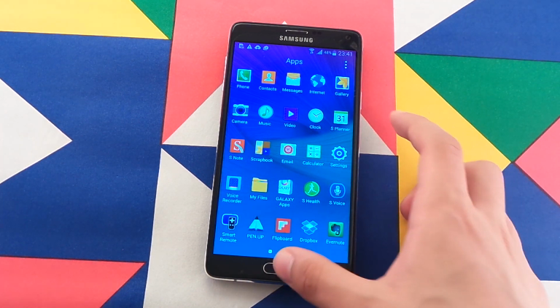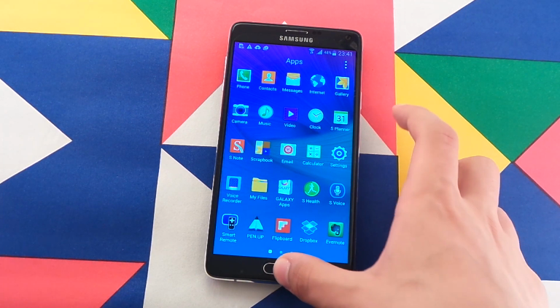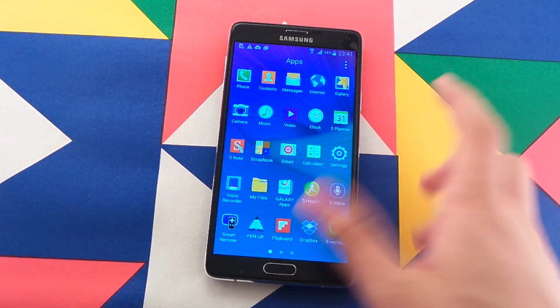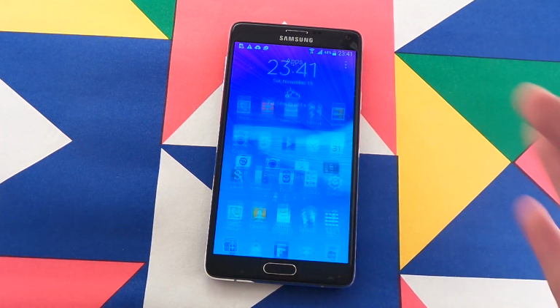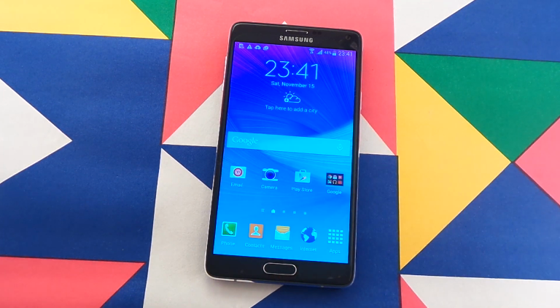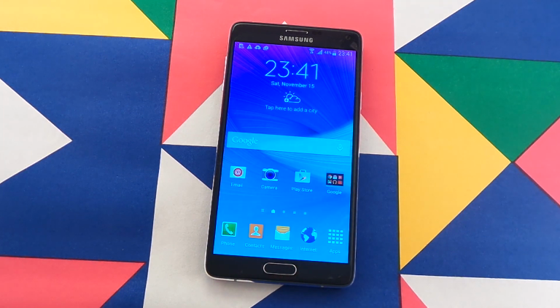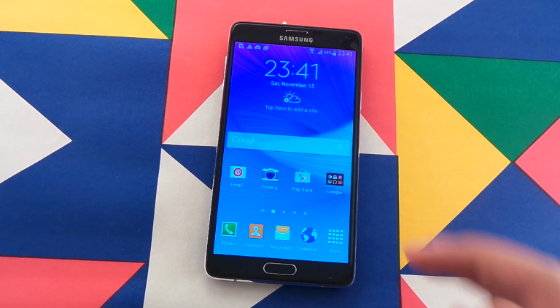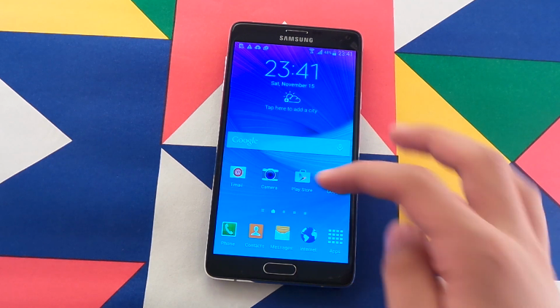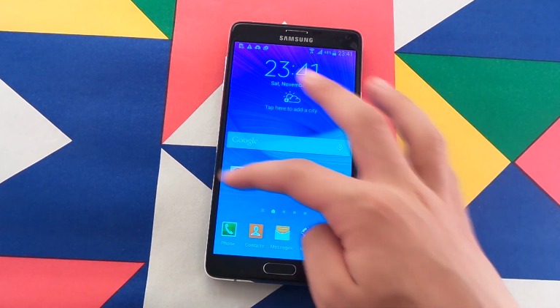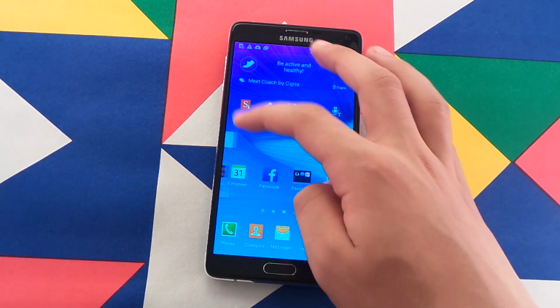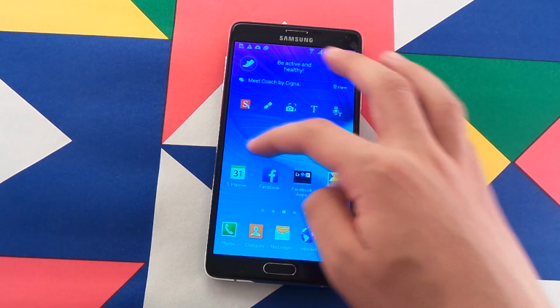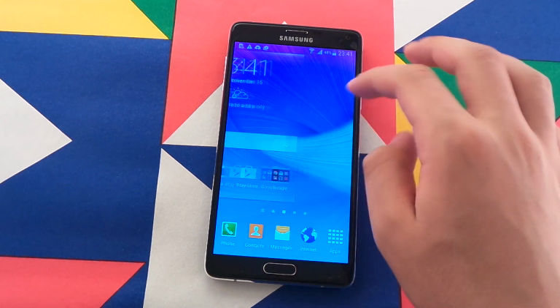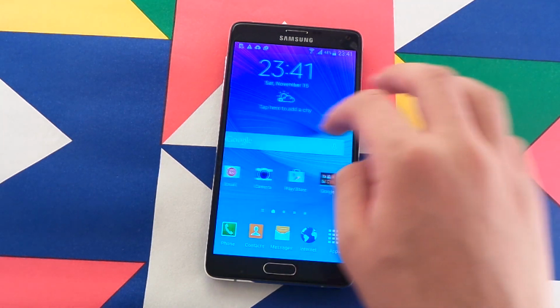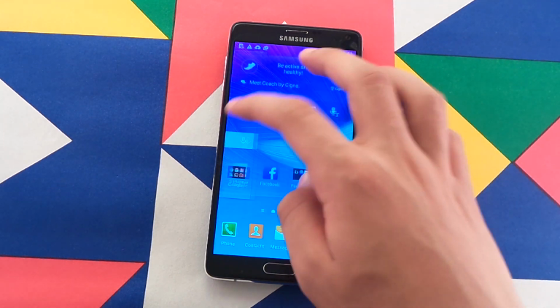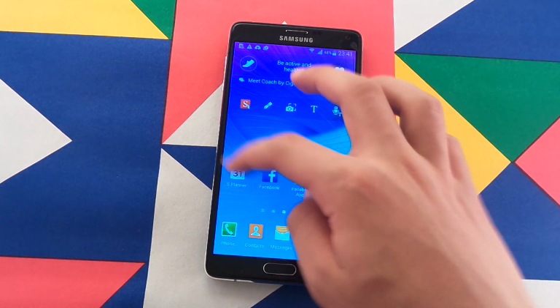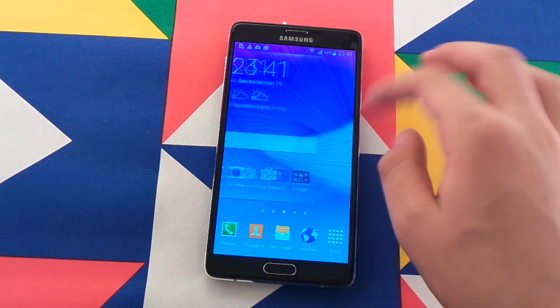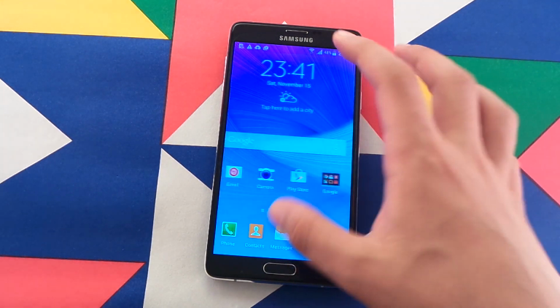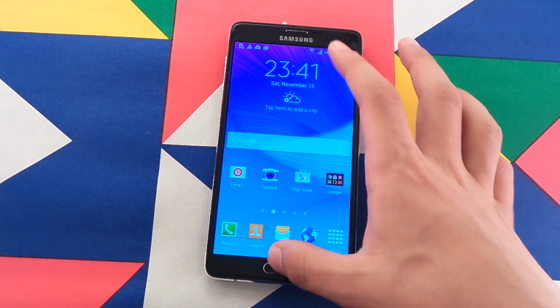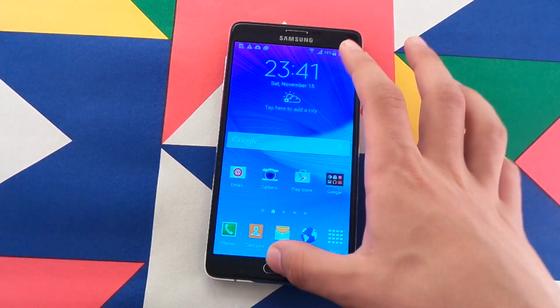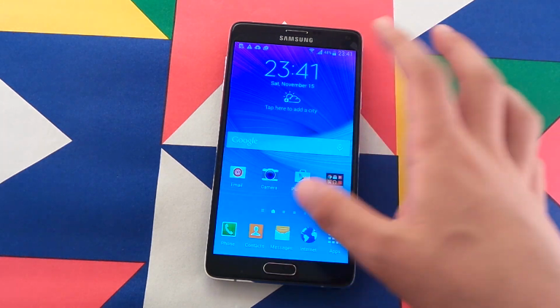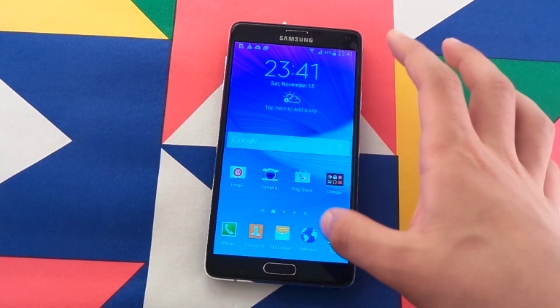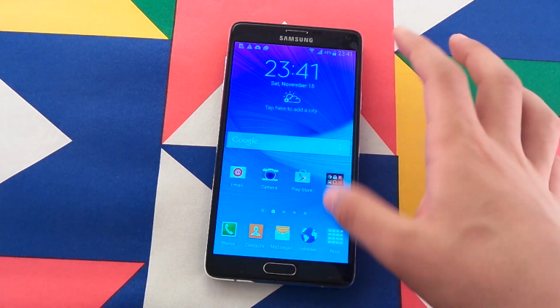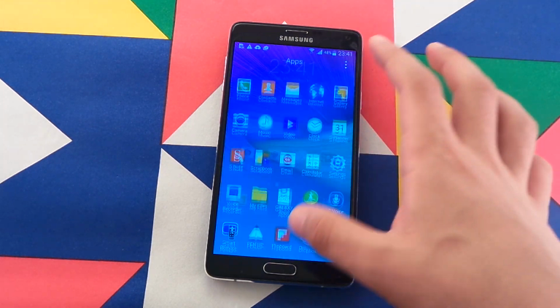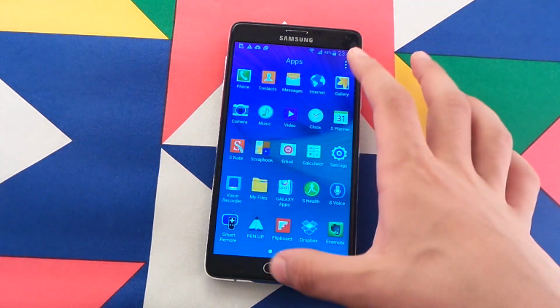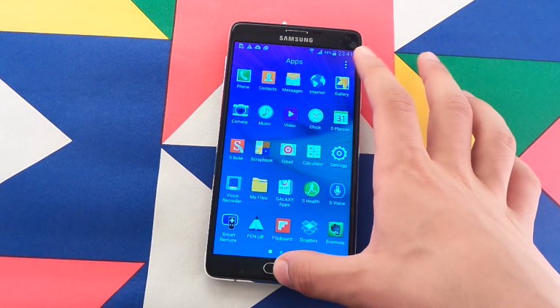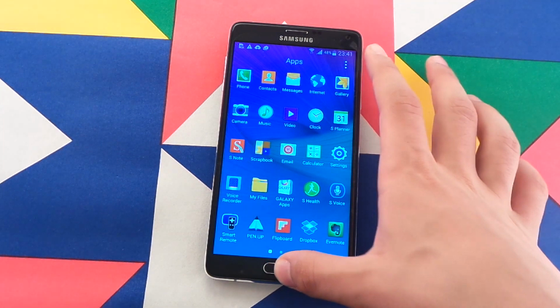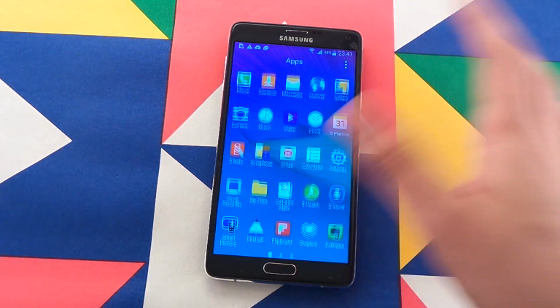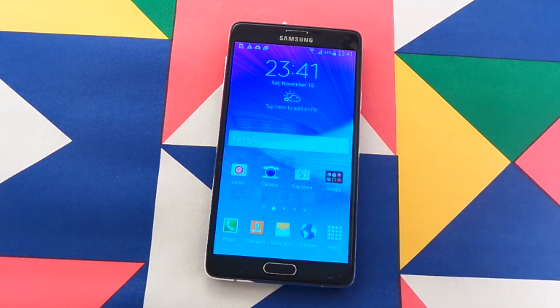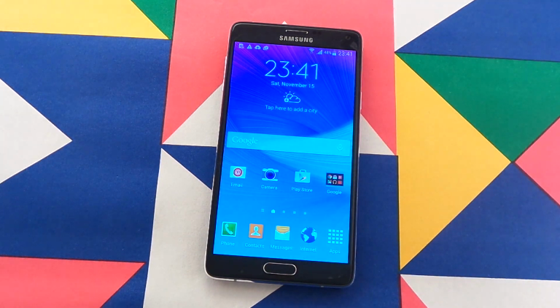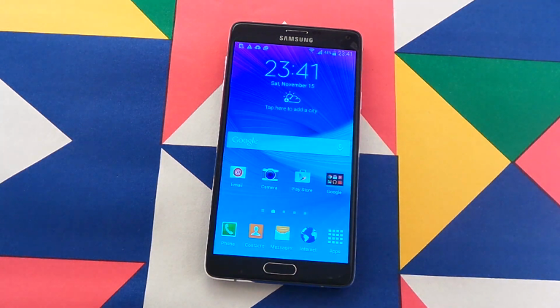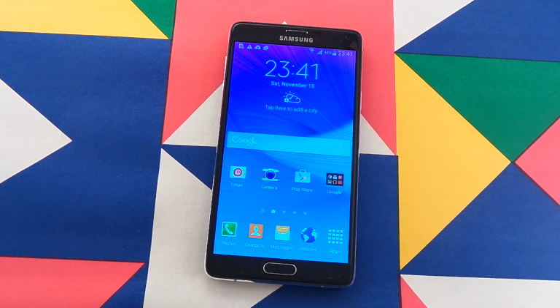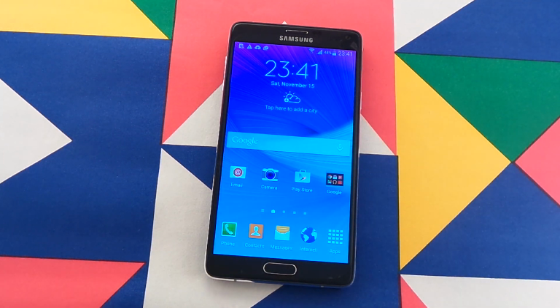What you will get is a faster Samsung Galaxy Note 4. Hope you enjoyed this little tip and see you guys later.